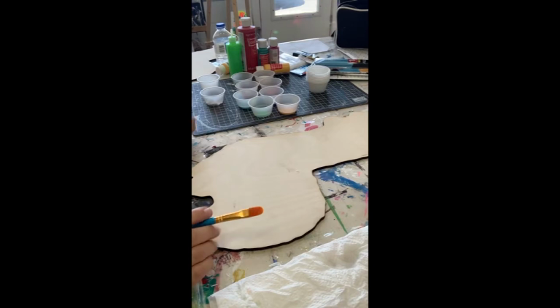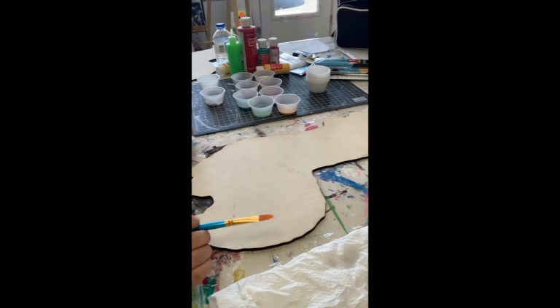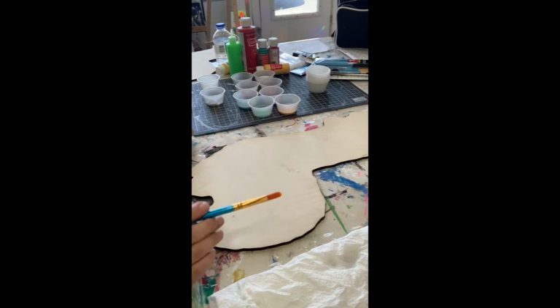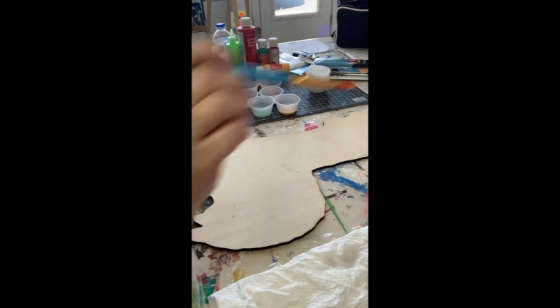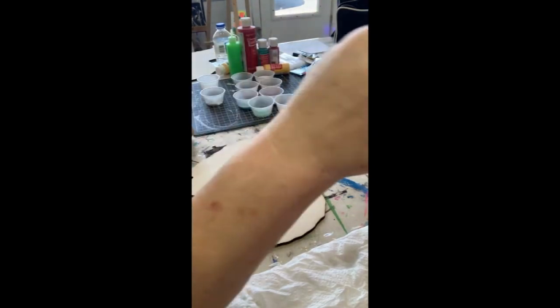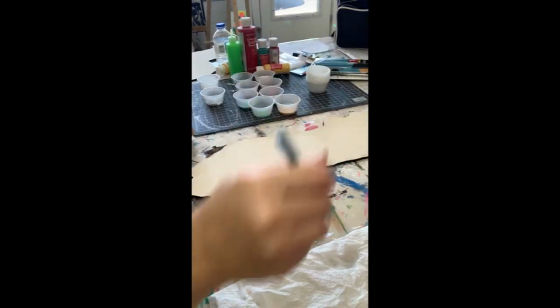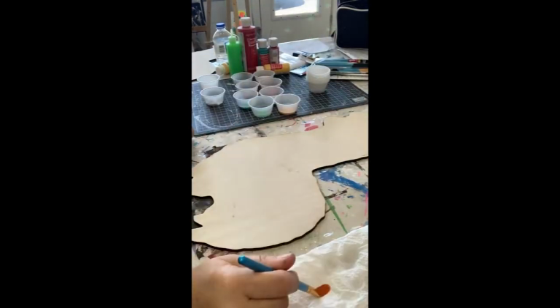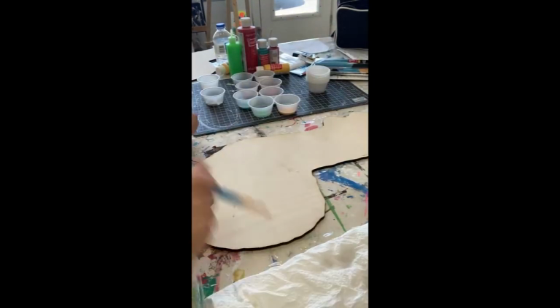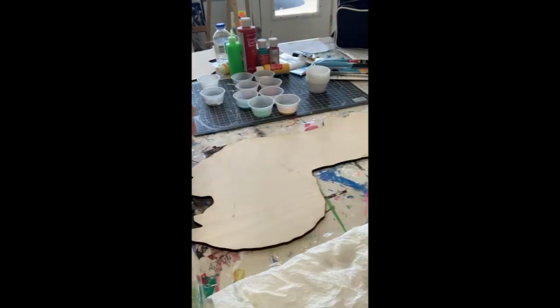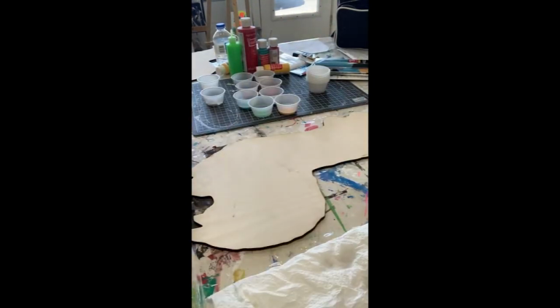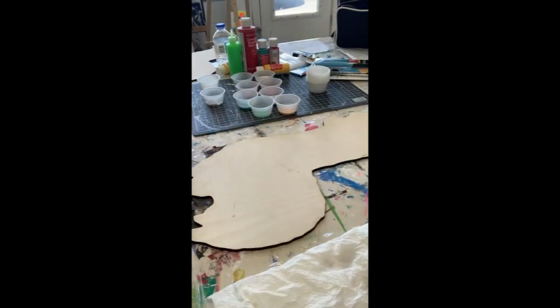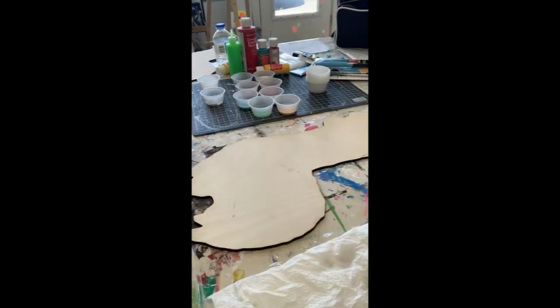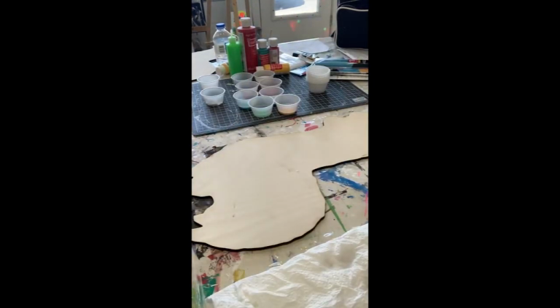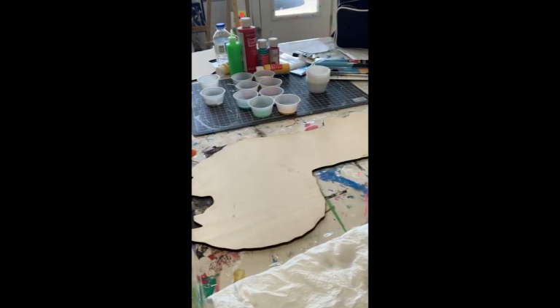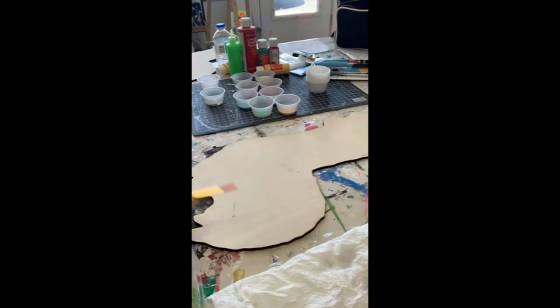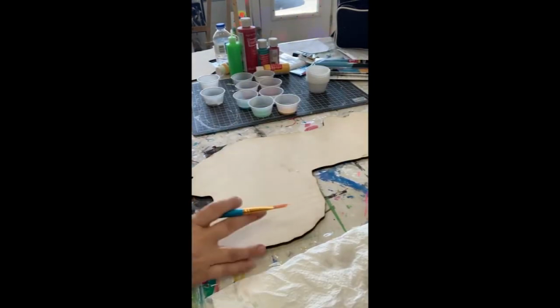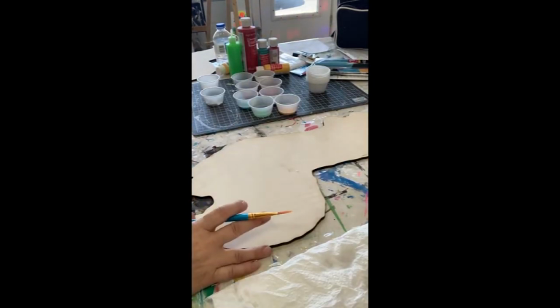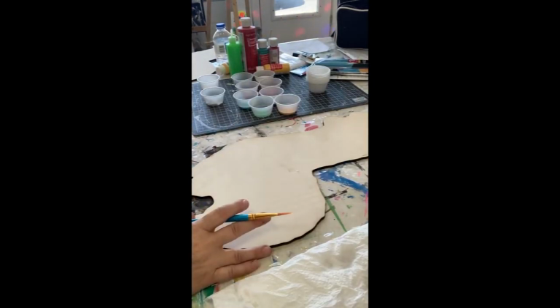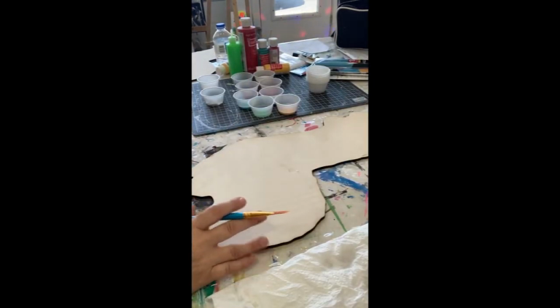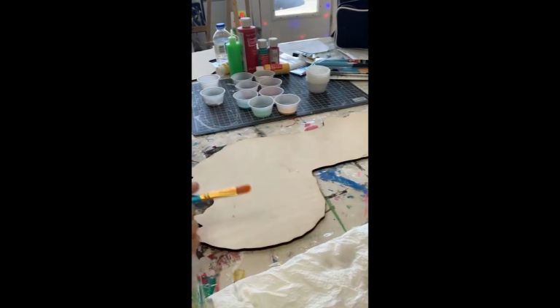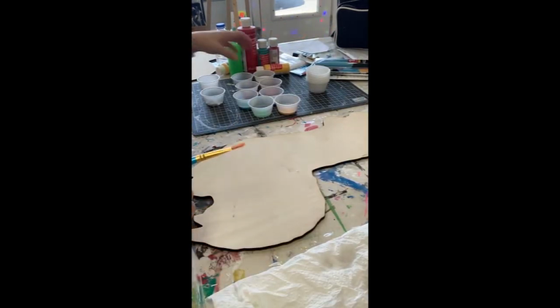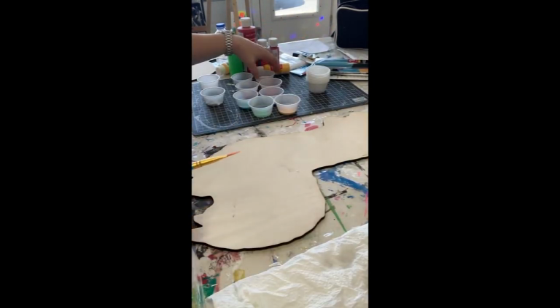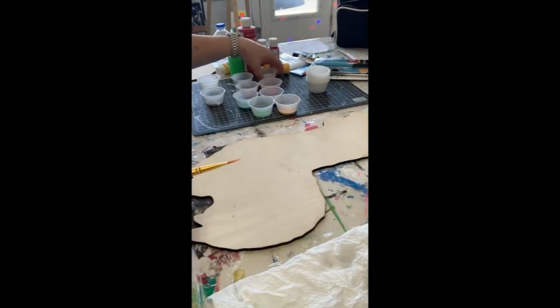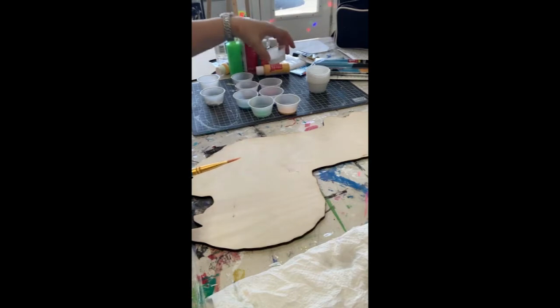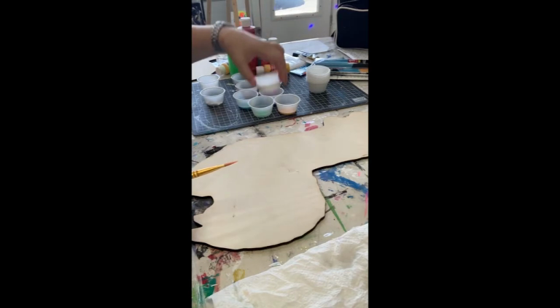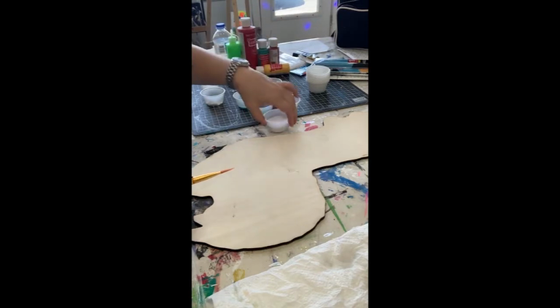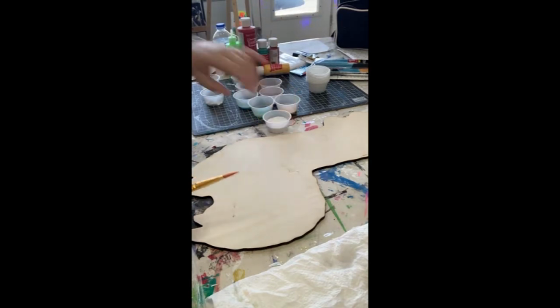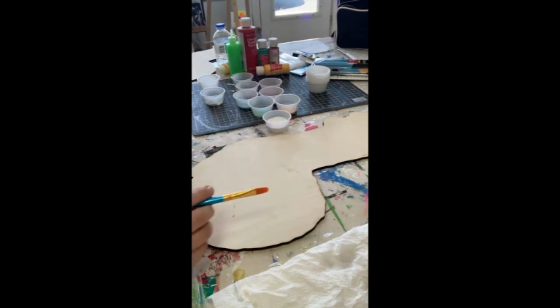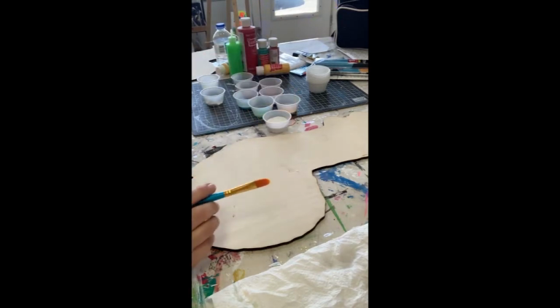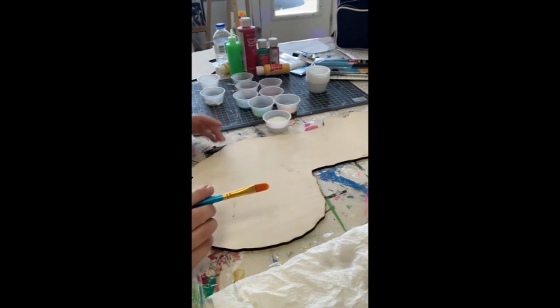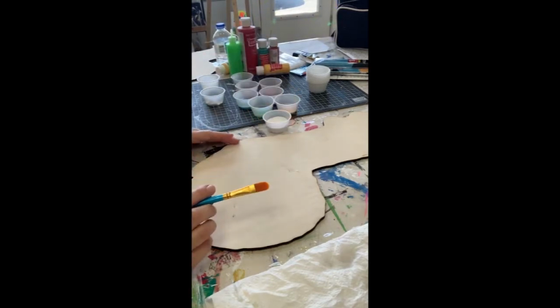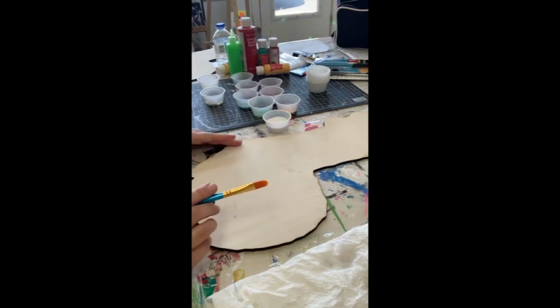Hey, we're painting a llama today! I love this guy - he's gonna be really colorful by the time we're done.